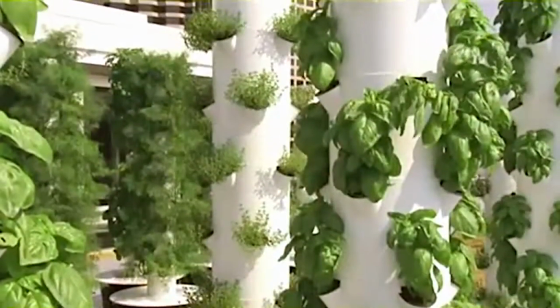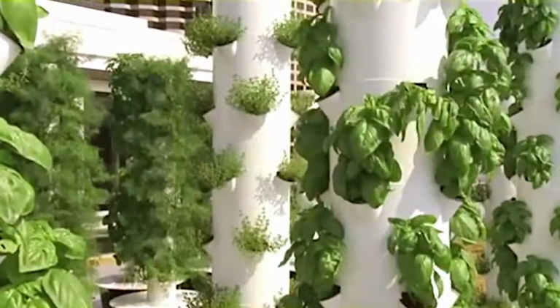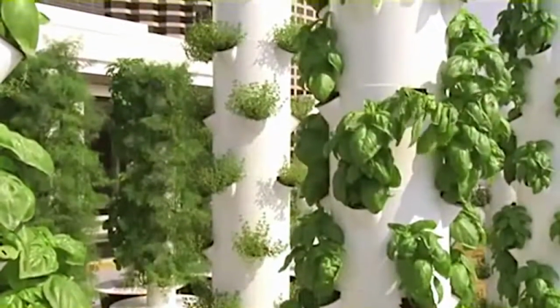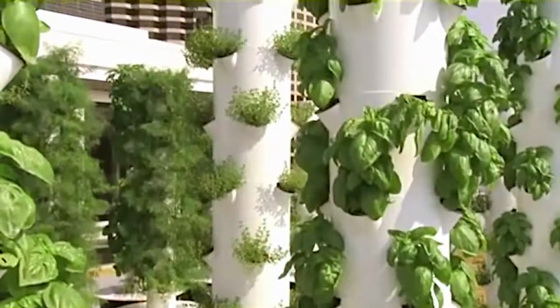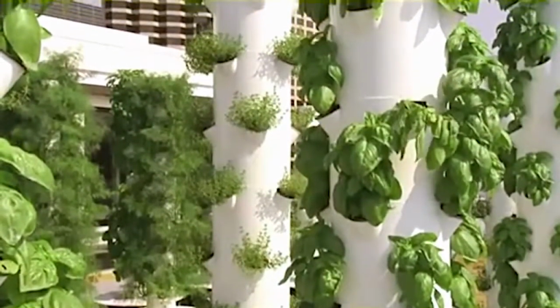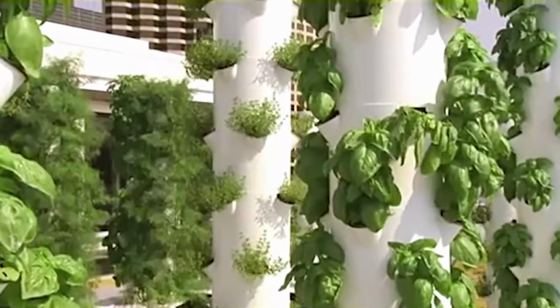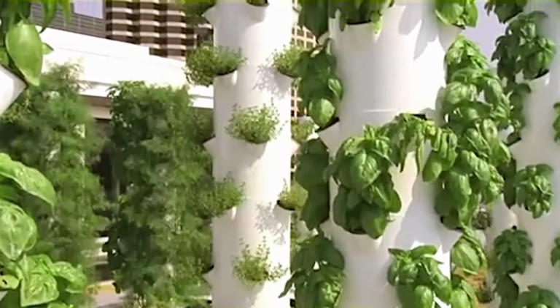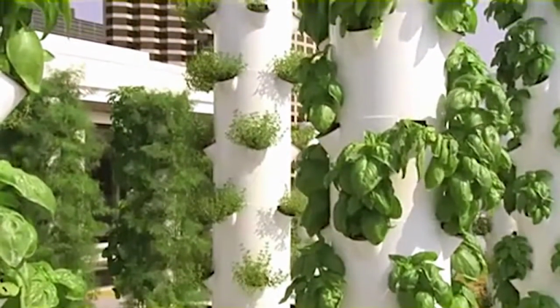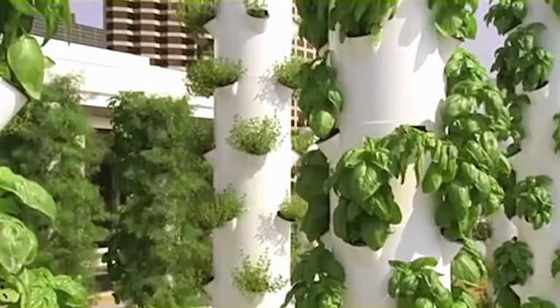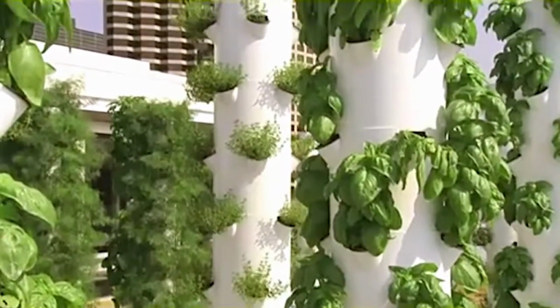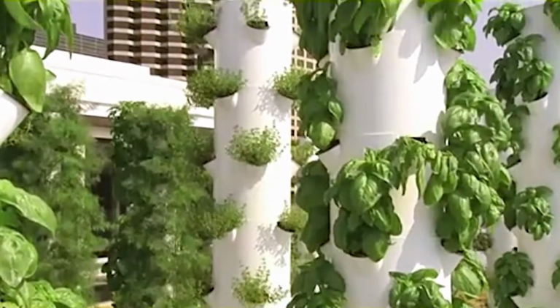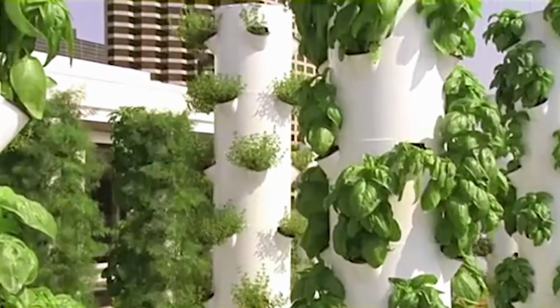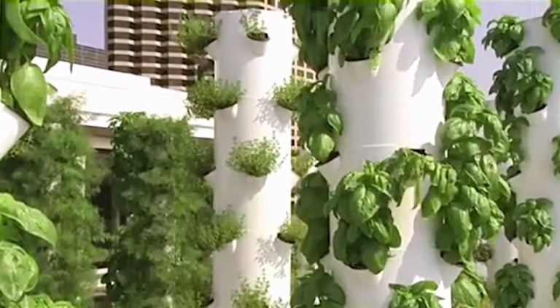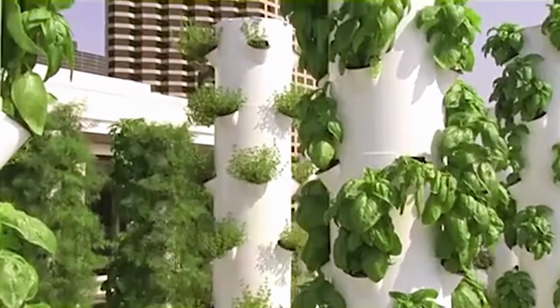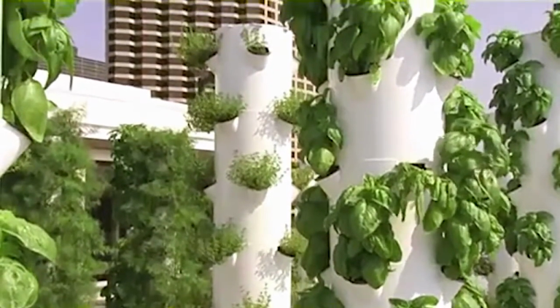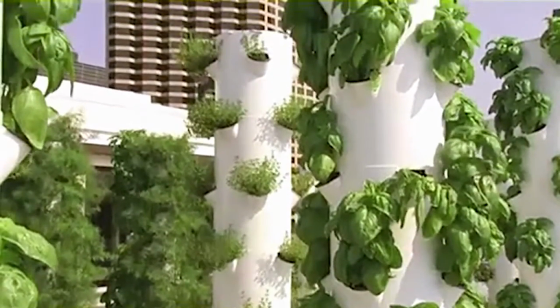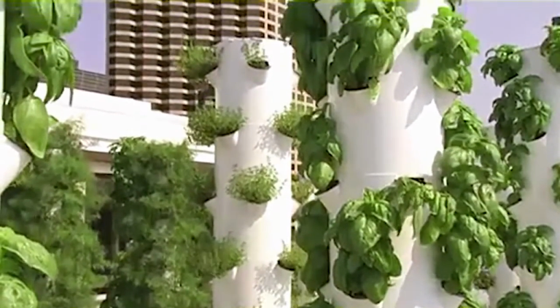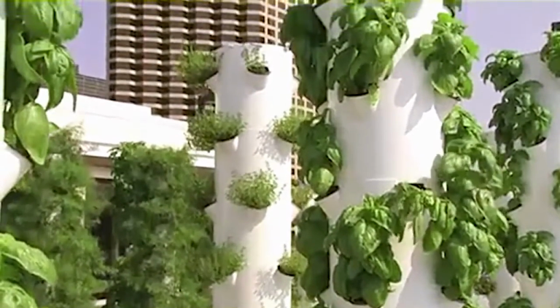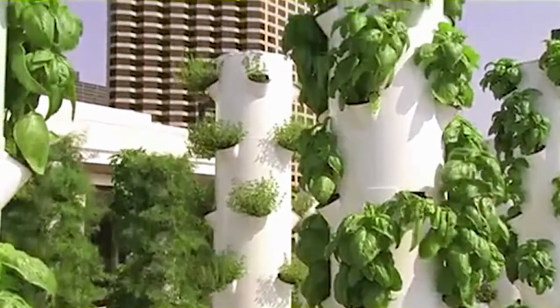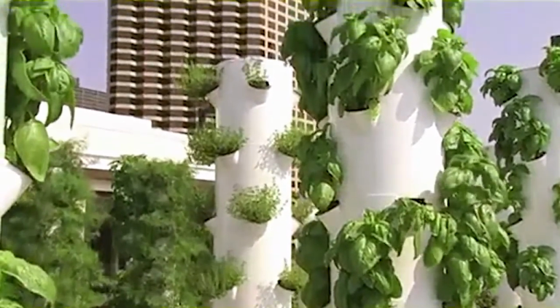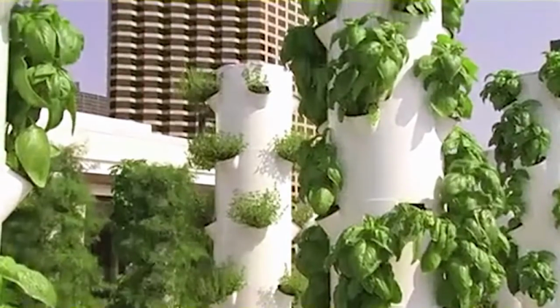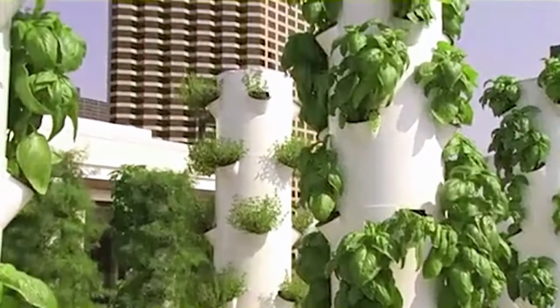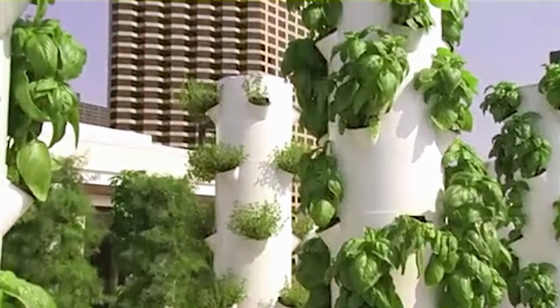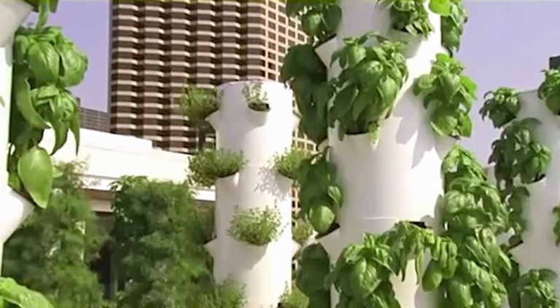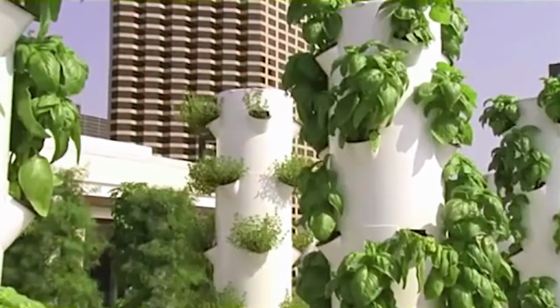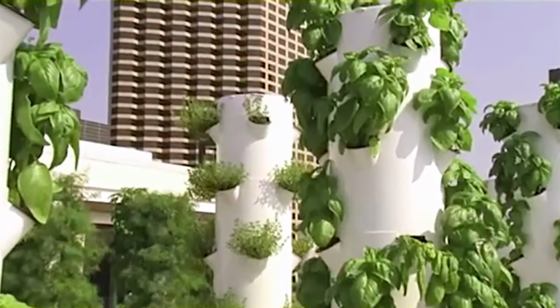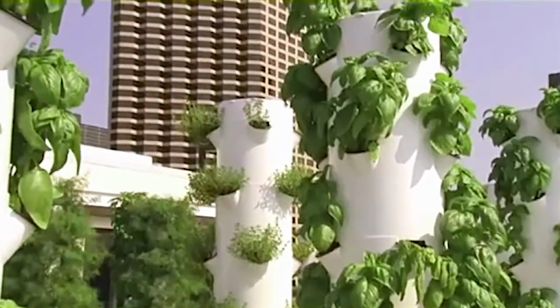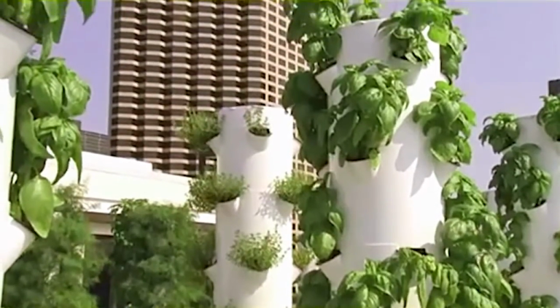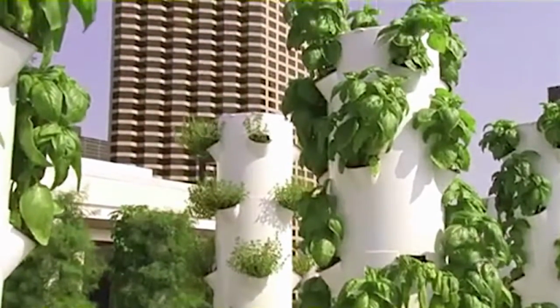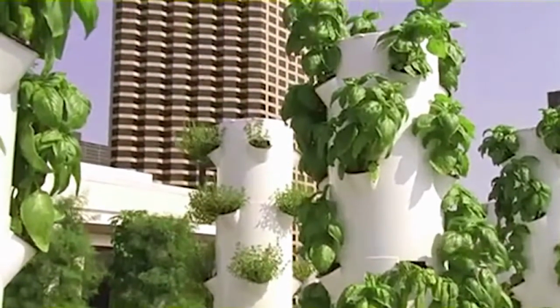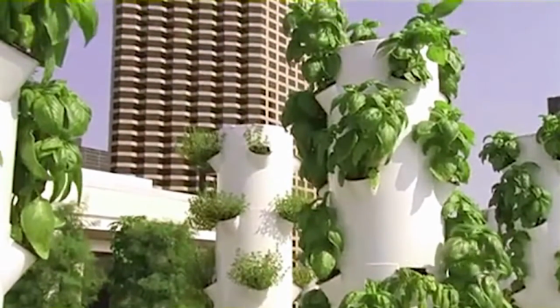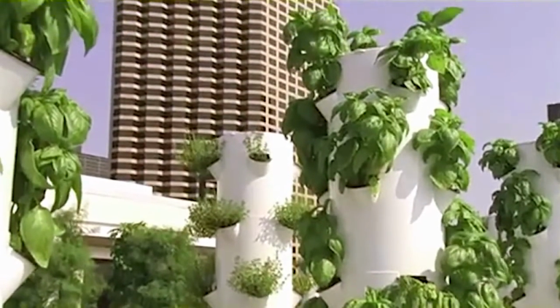These towers have no soil, just water, which allows the plants to grow faster.